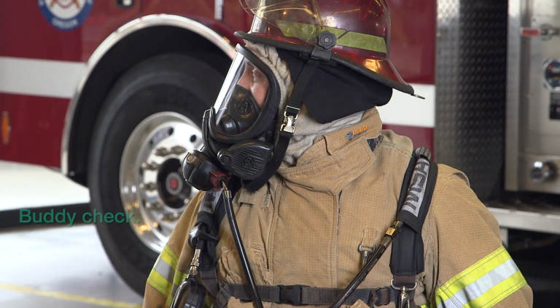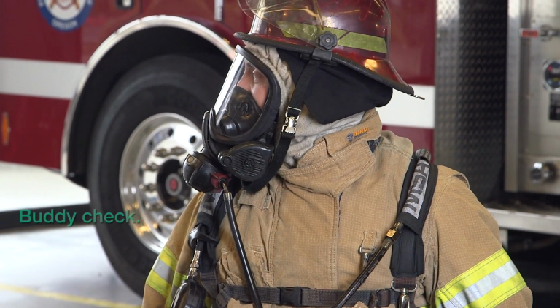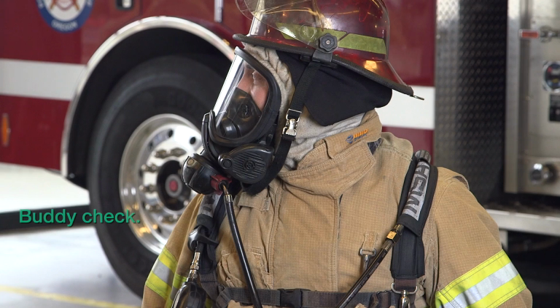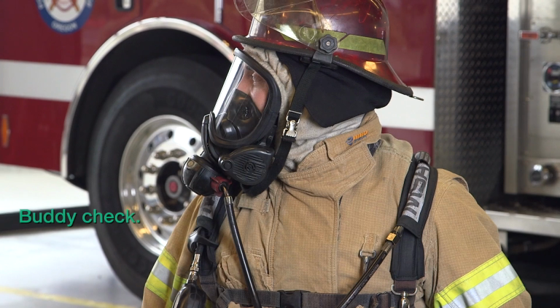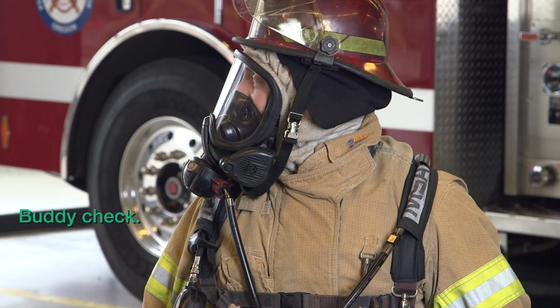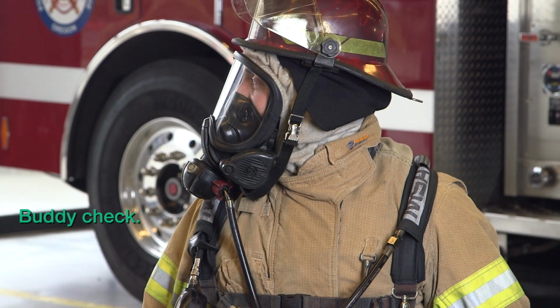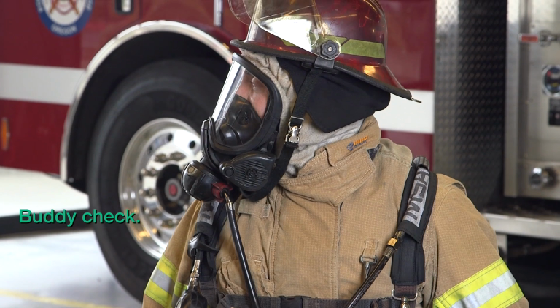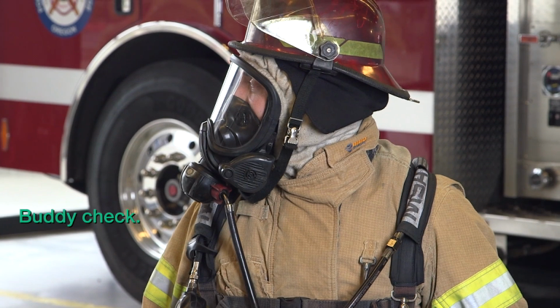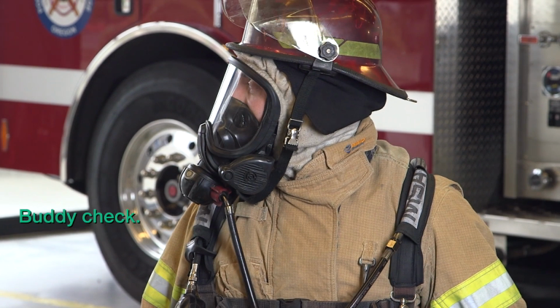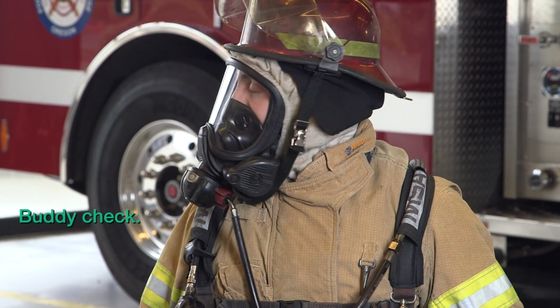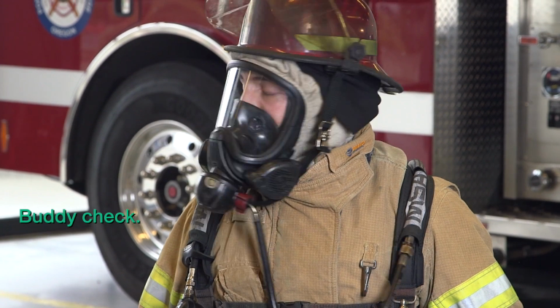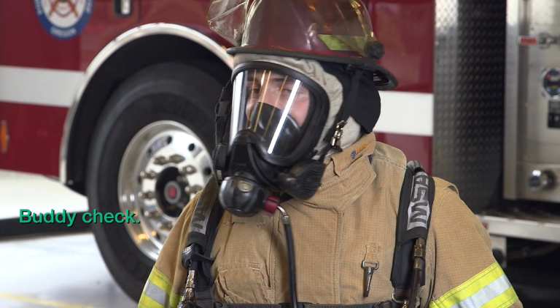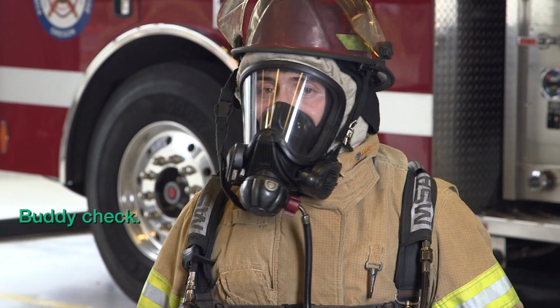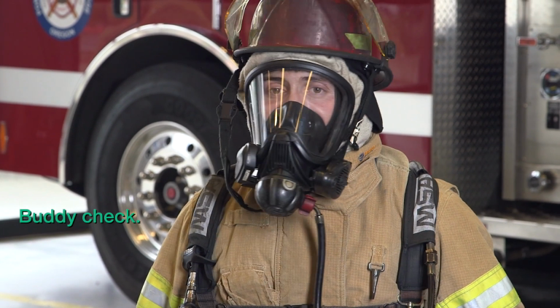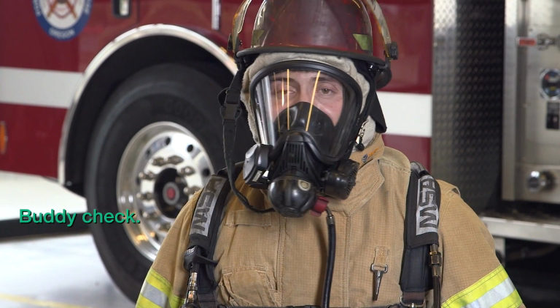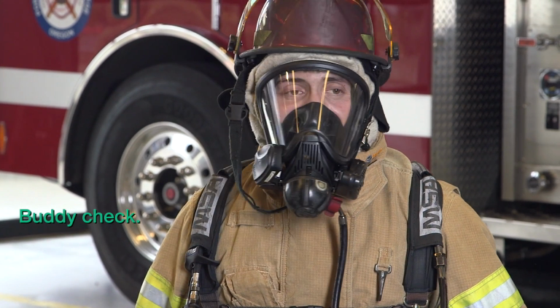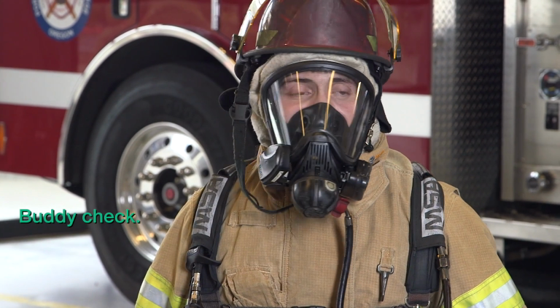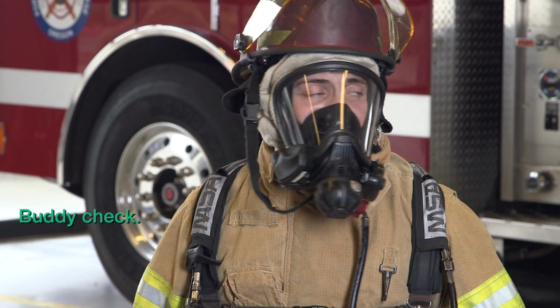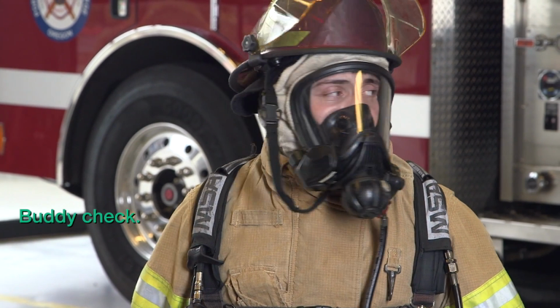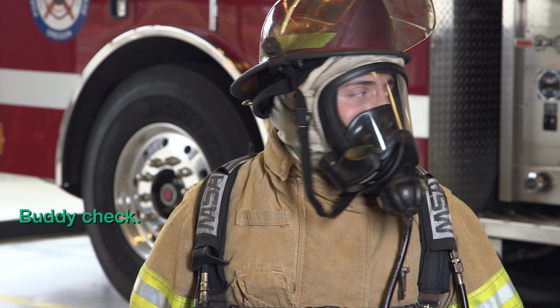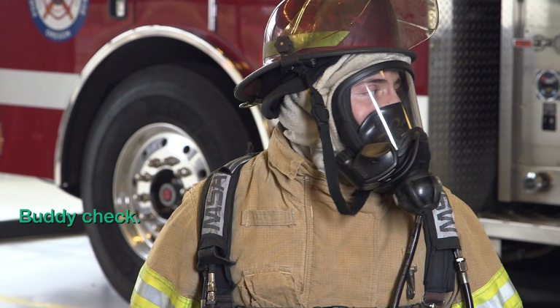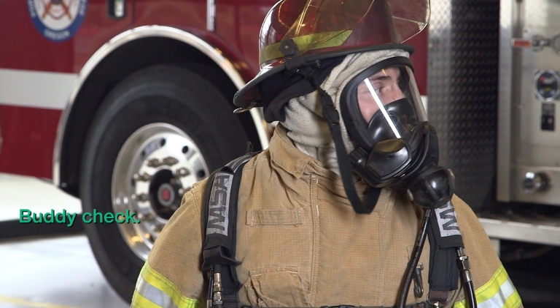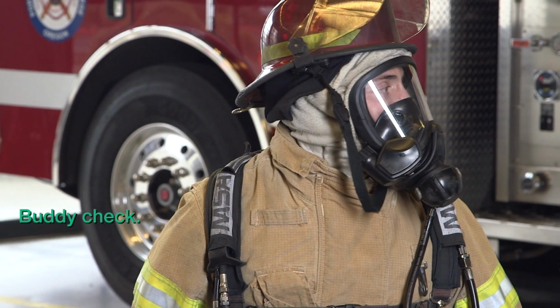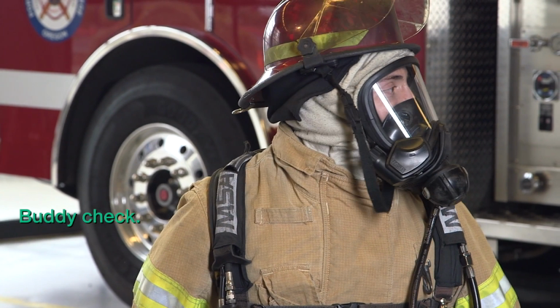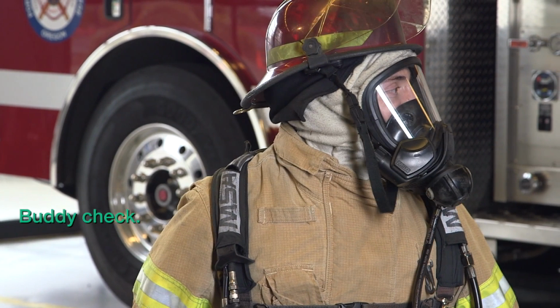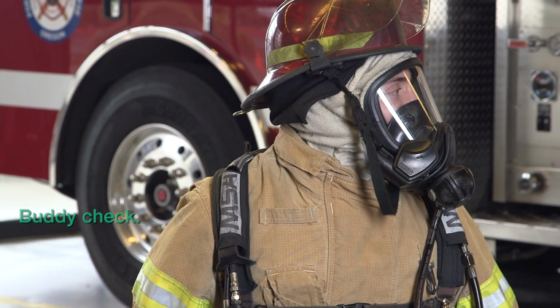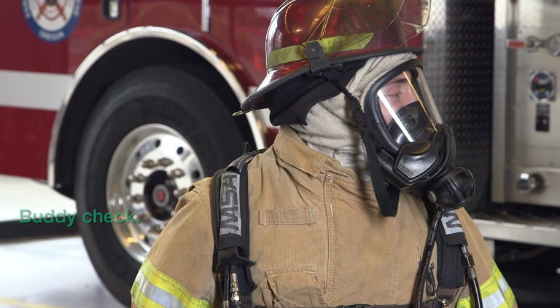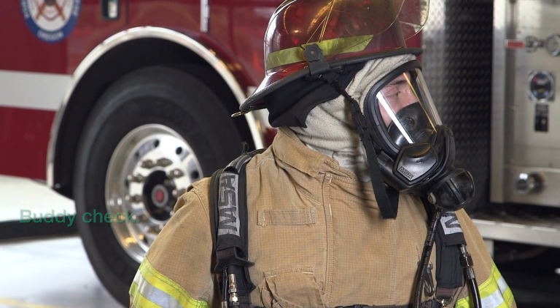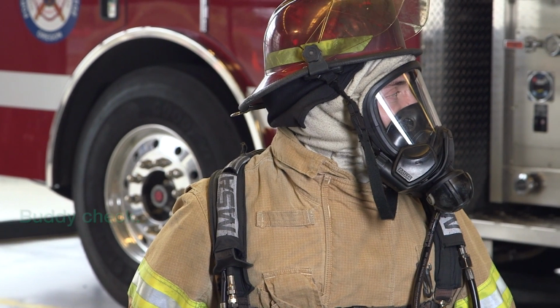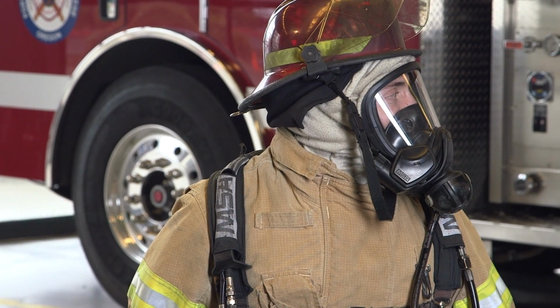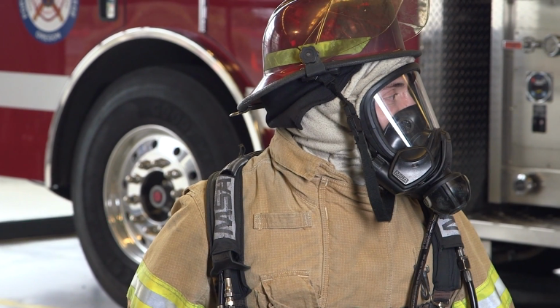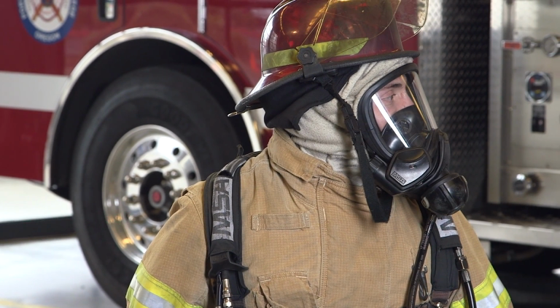After donning, have your partner do a buddy check to ensure there is no exposed skin.